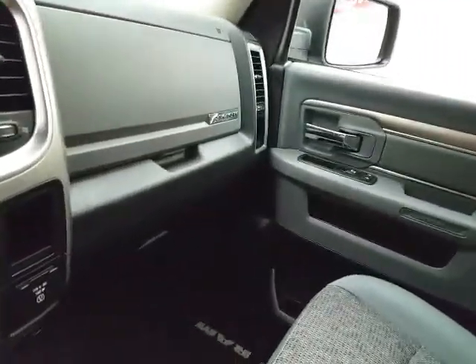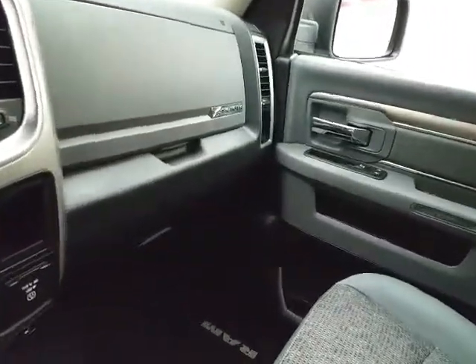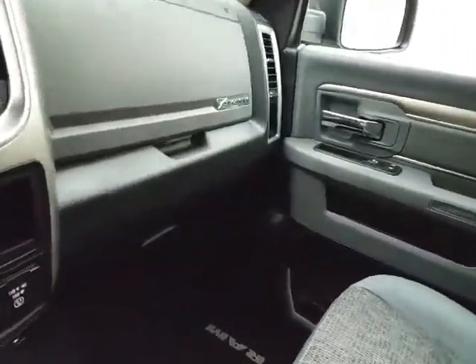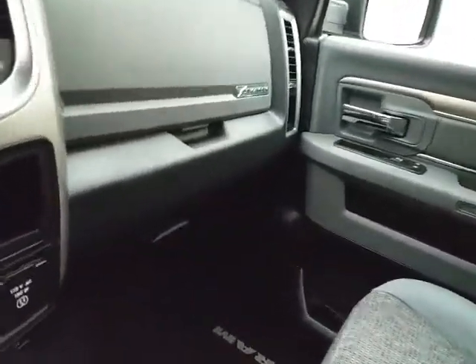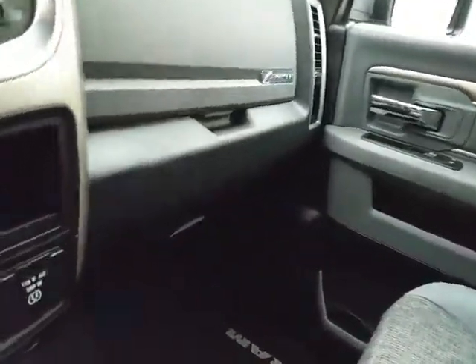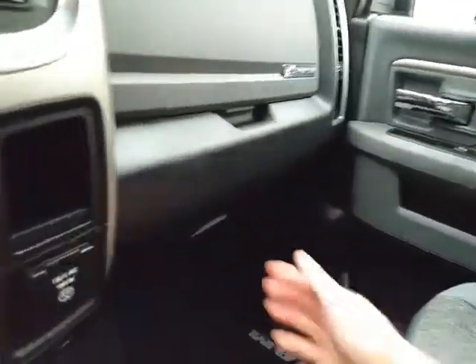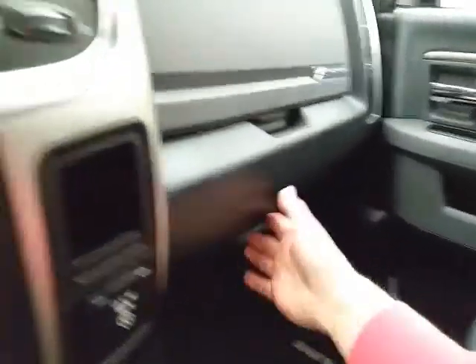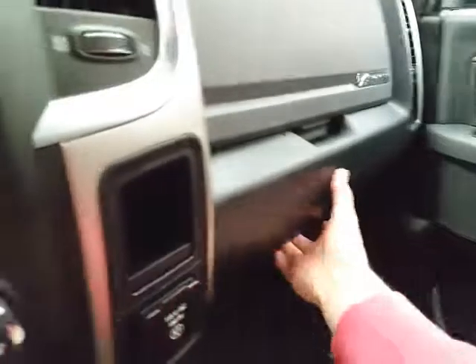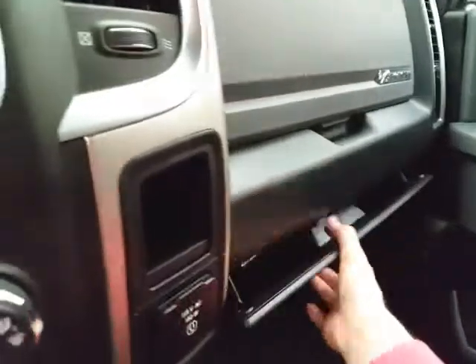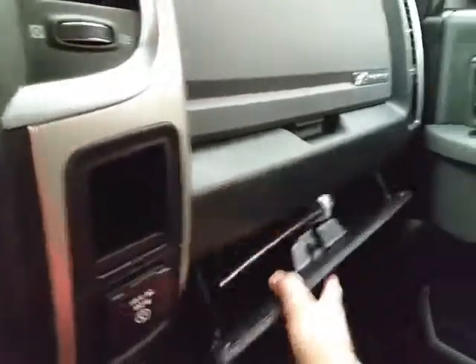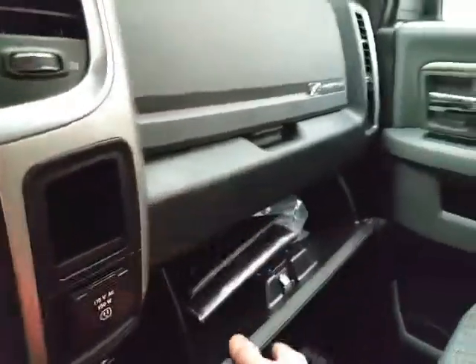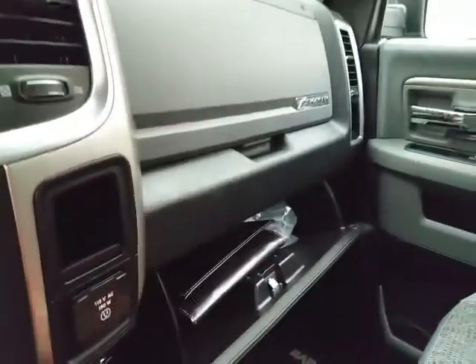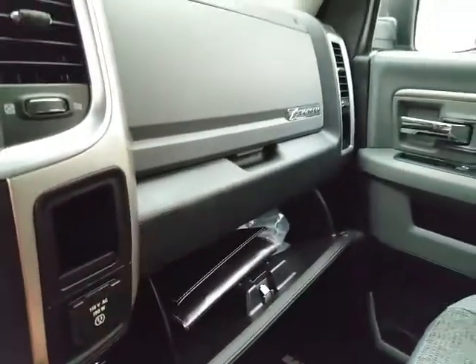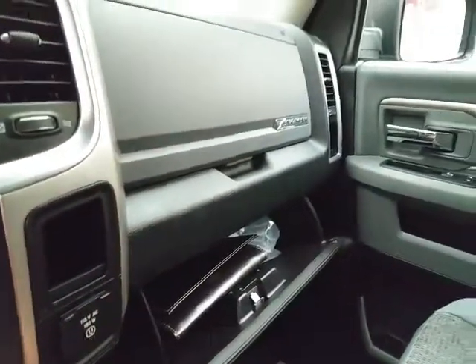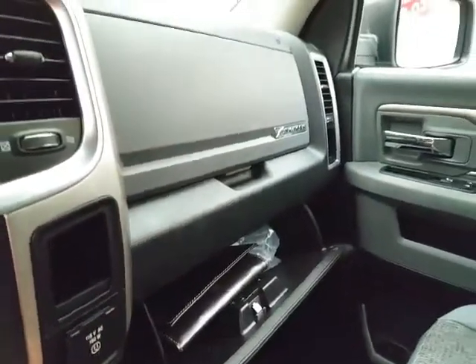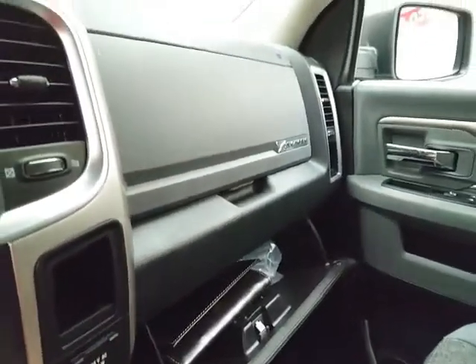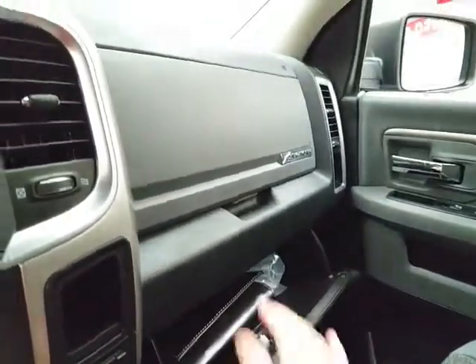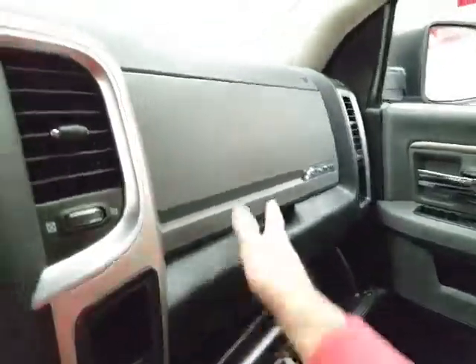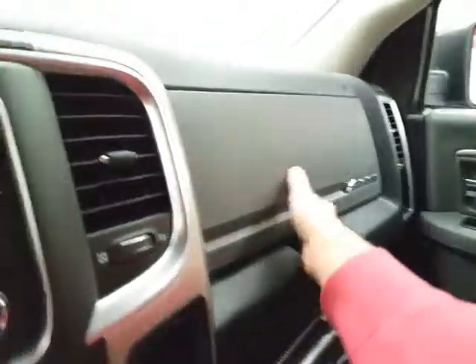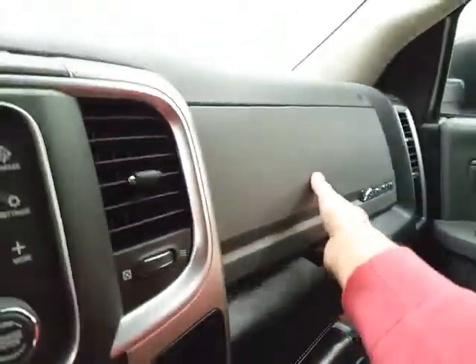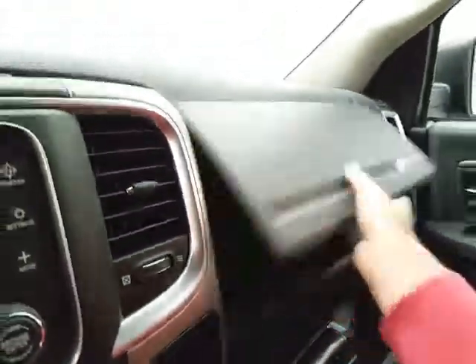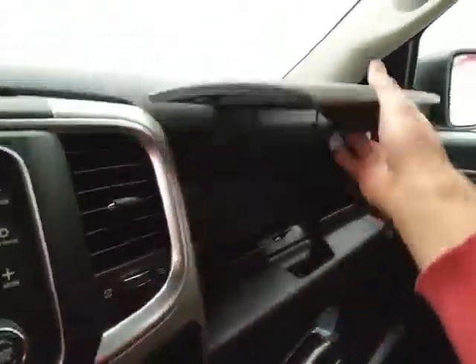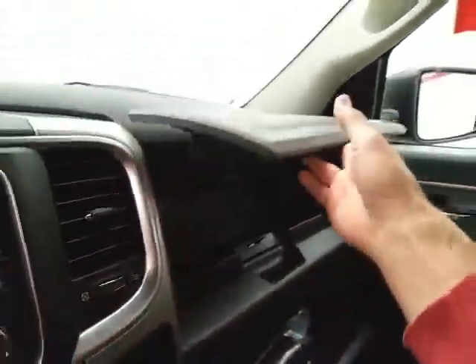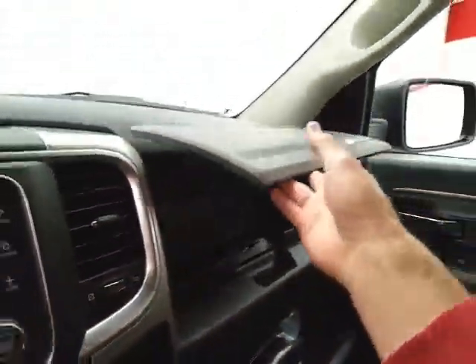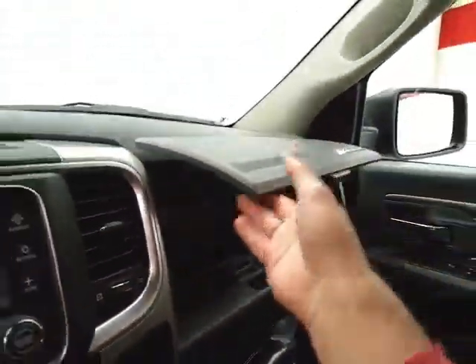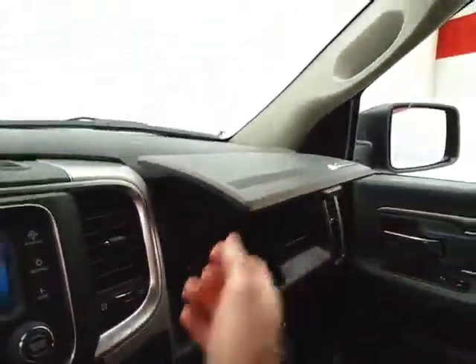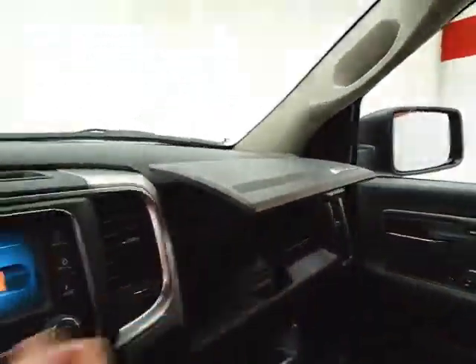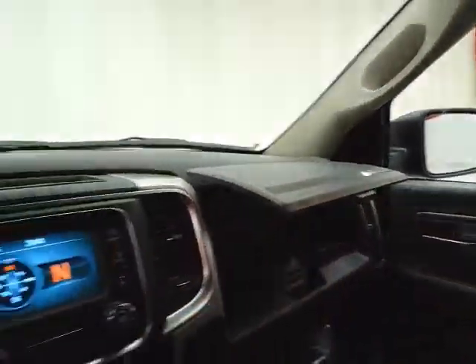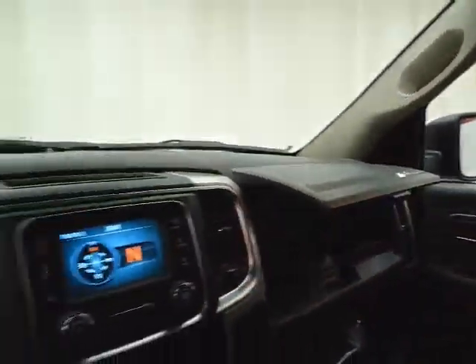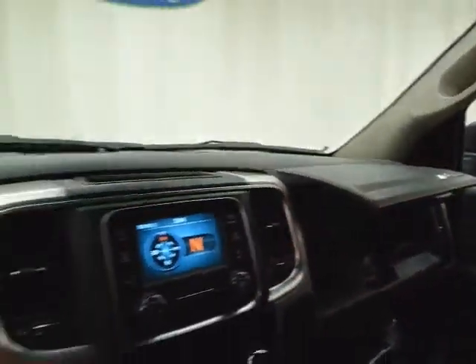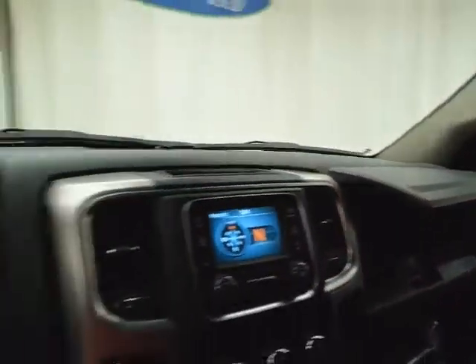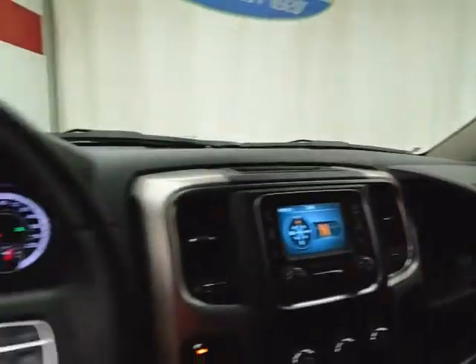Speaking of storage, there's a spacious glove box with all the owner's materials and even more space in the upper dash.